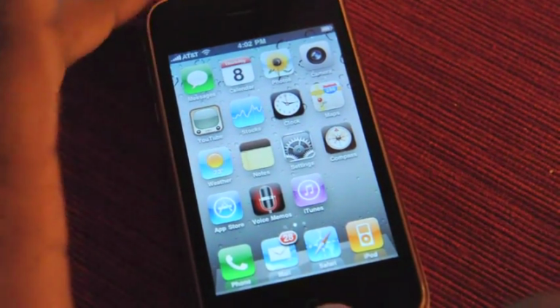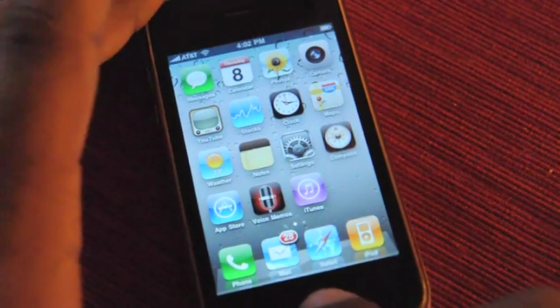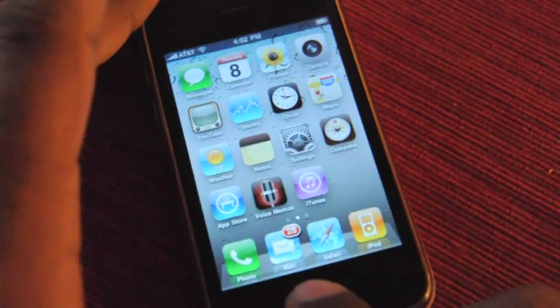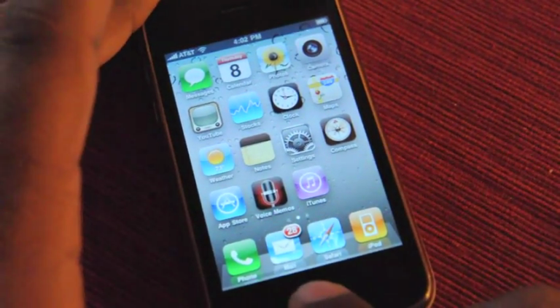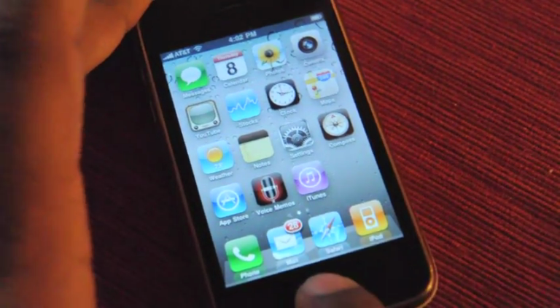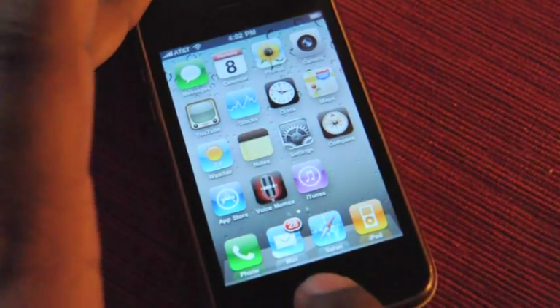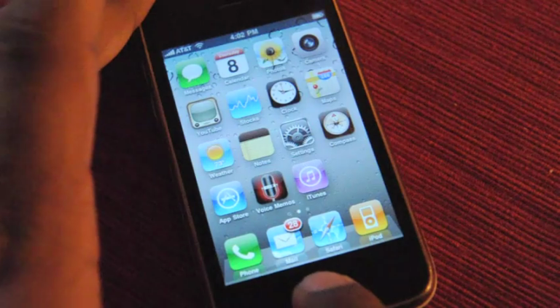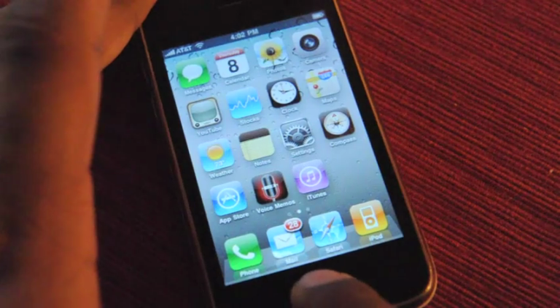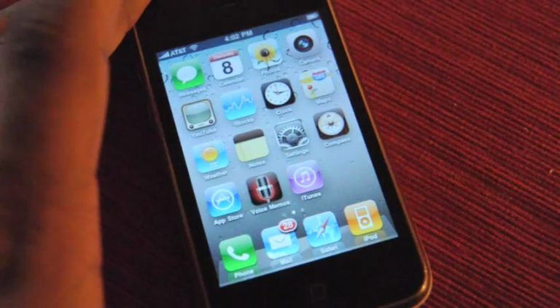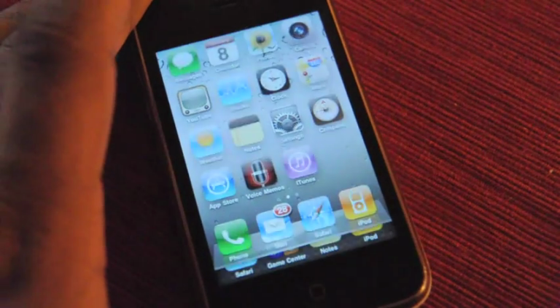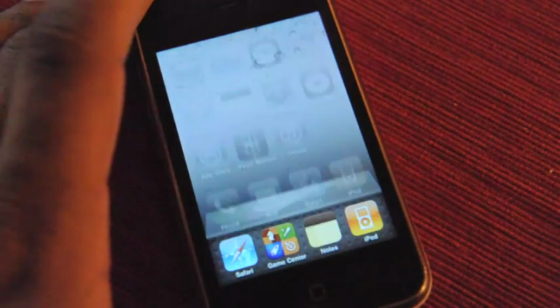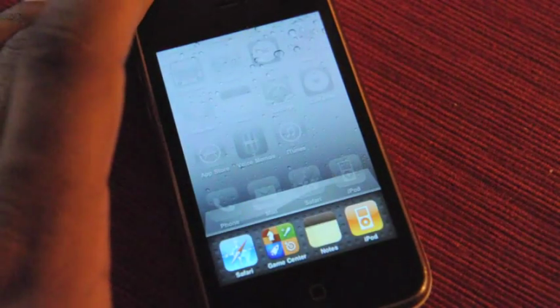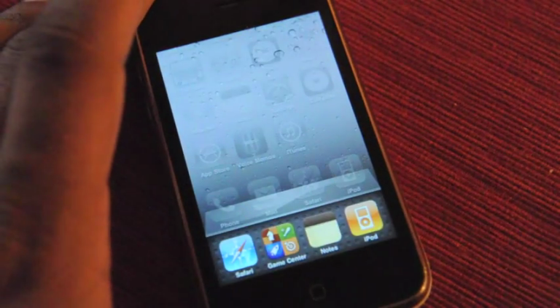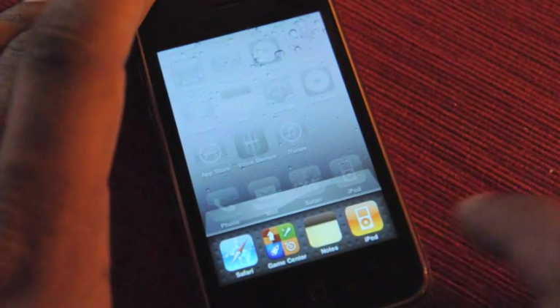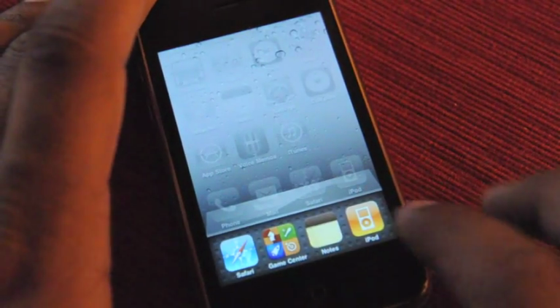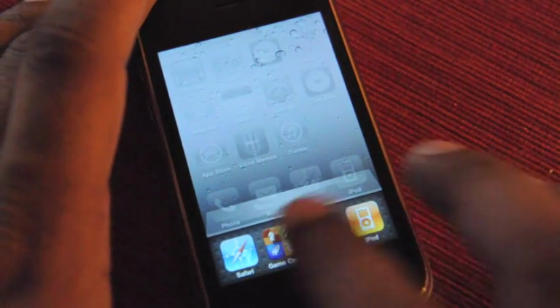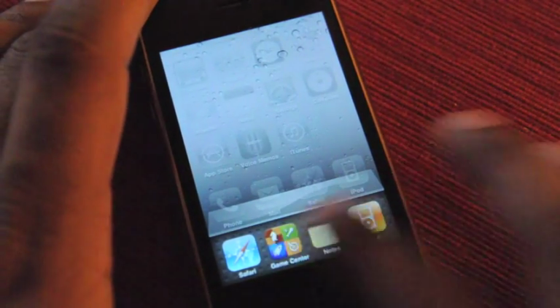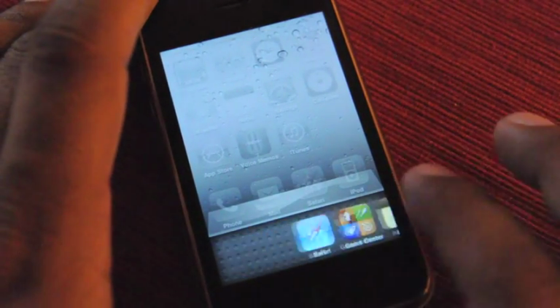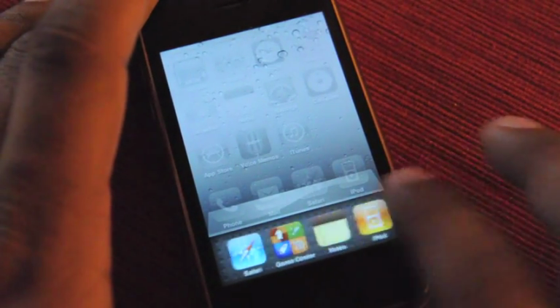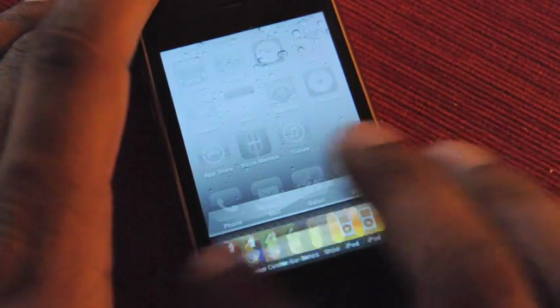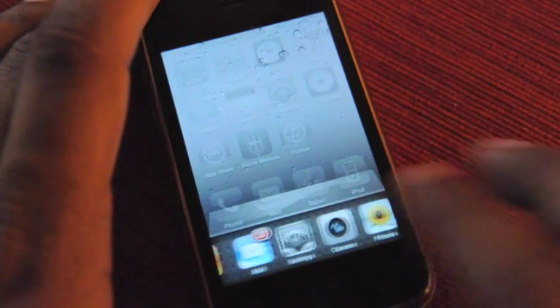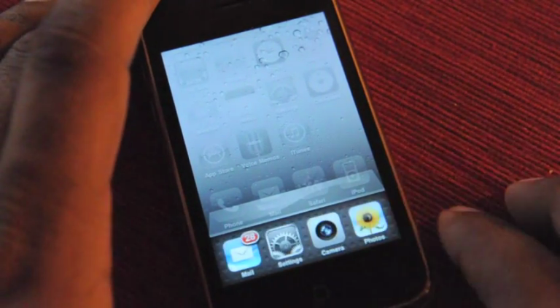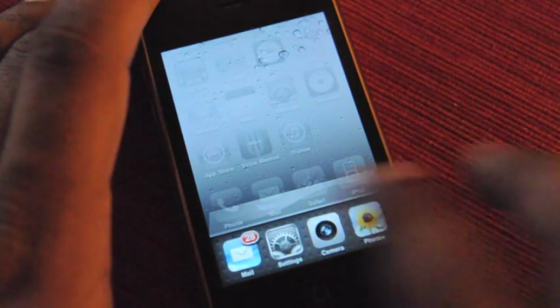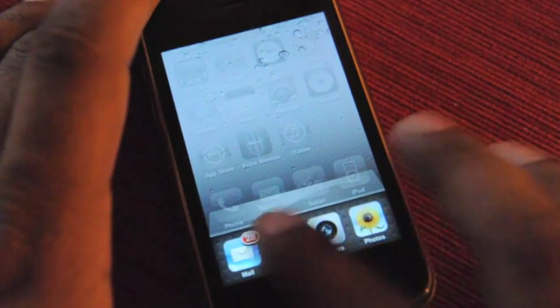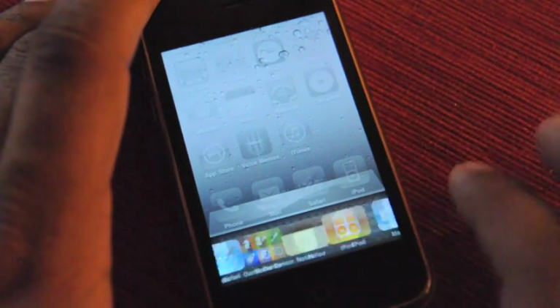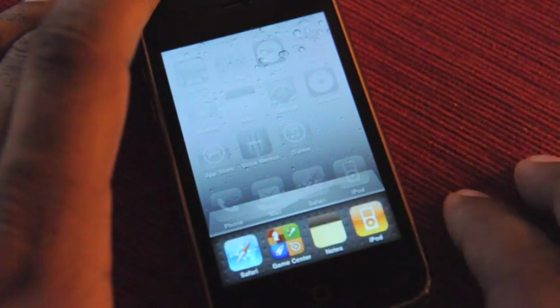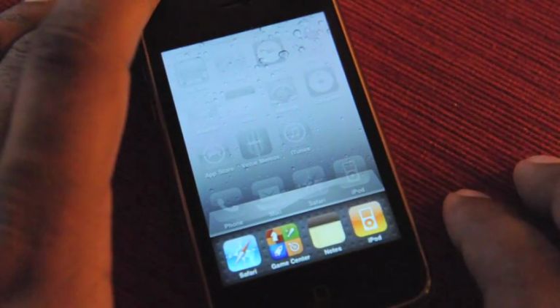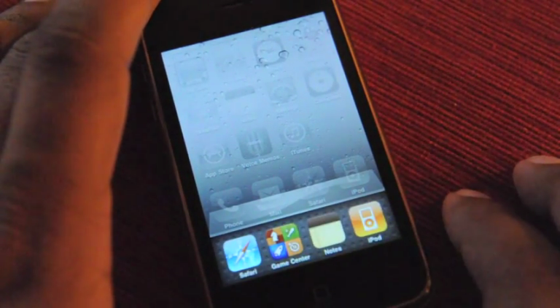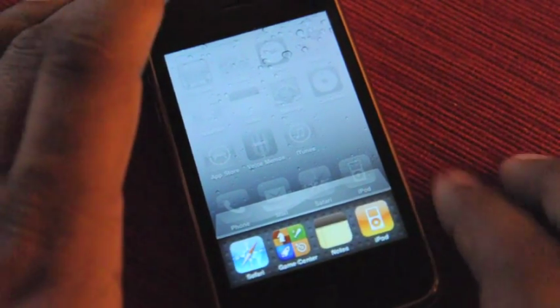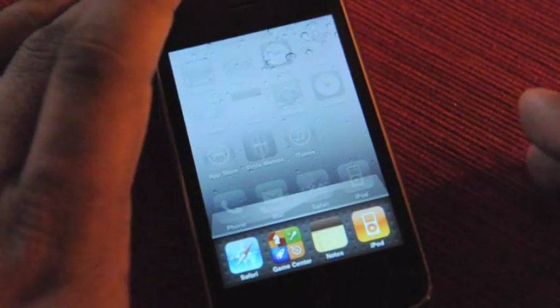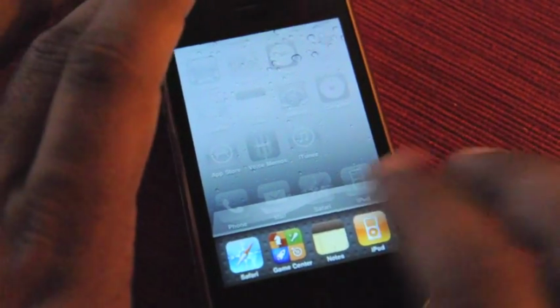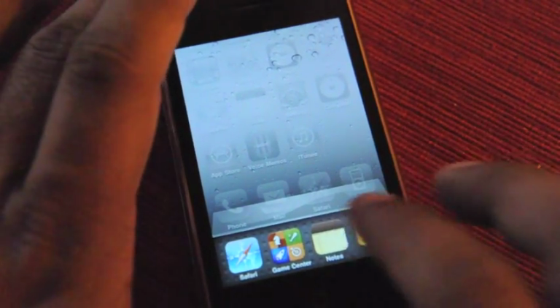Obviously the big one is going to be multitasking. There it is. There's a little dock. You can see all the apps you have going.